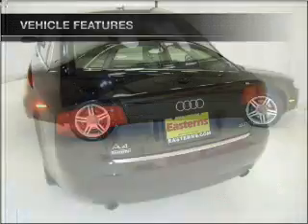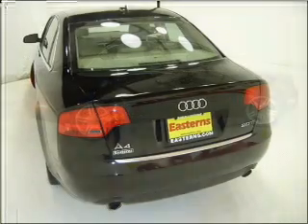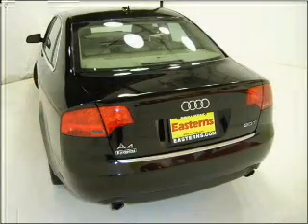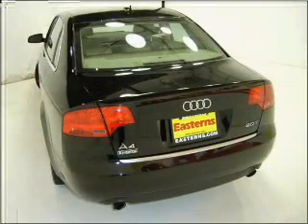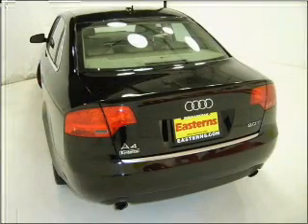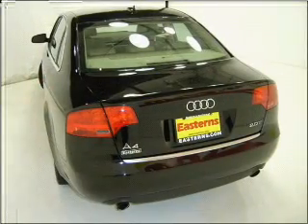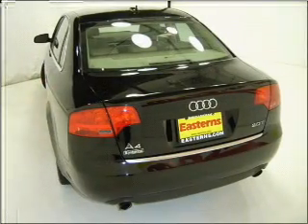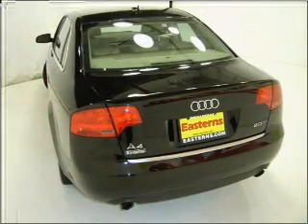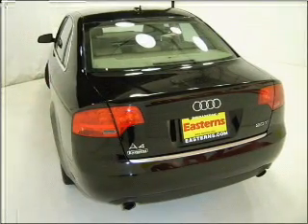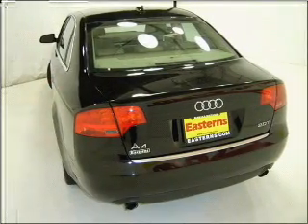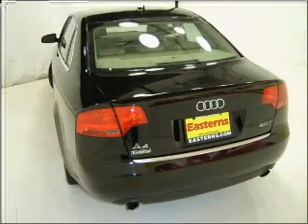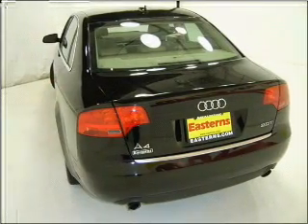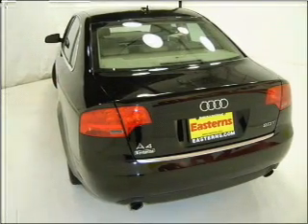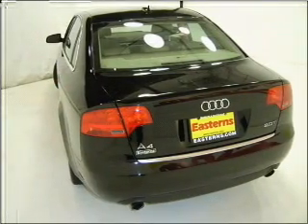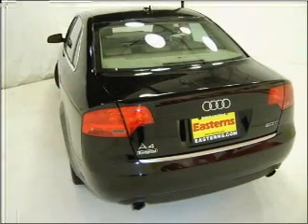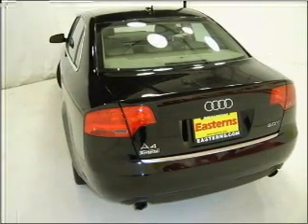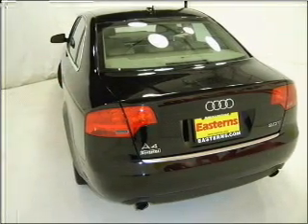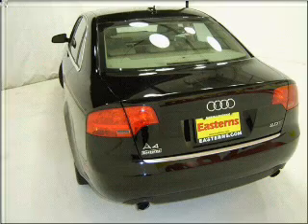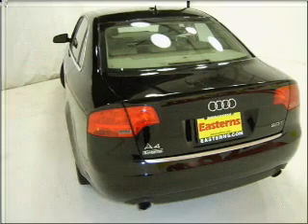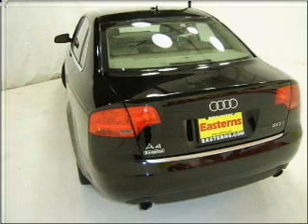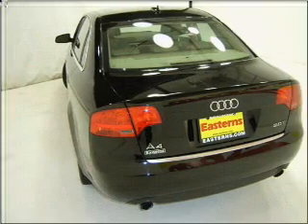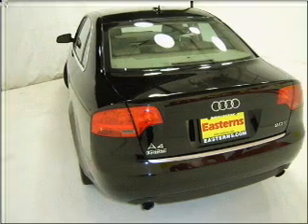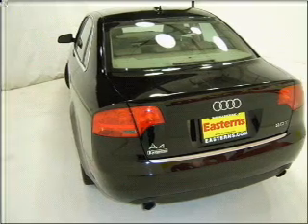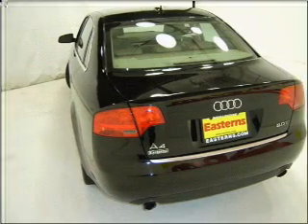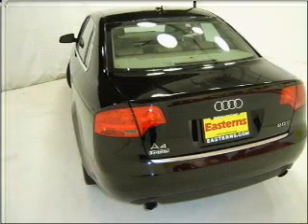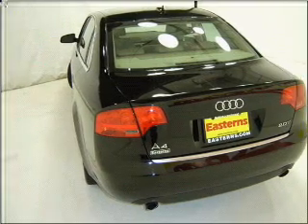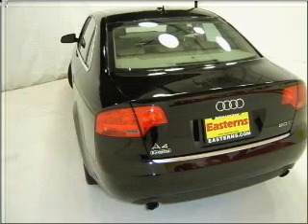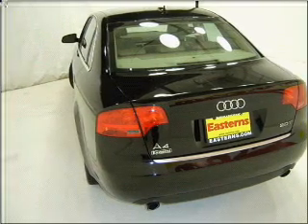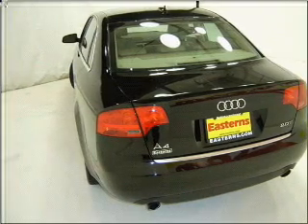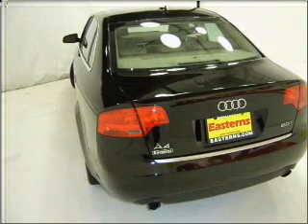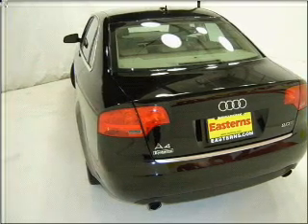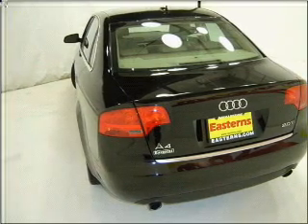Air conditioning, power door locks, power windows, power steering, cruise control.